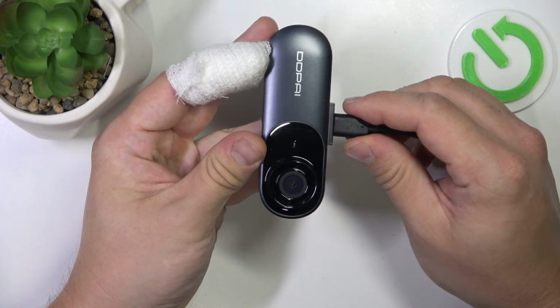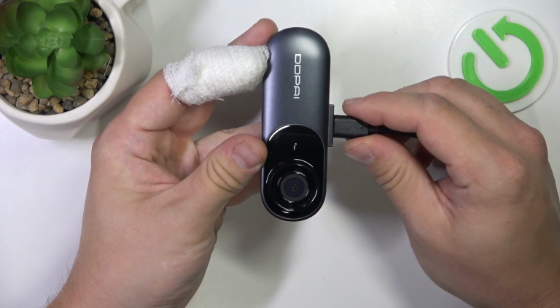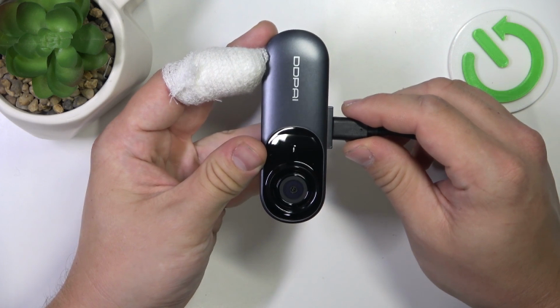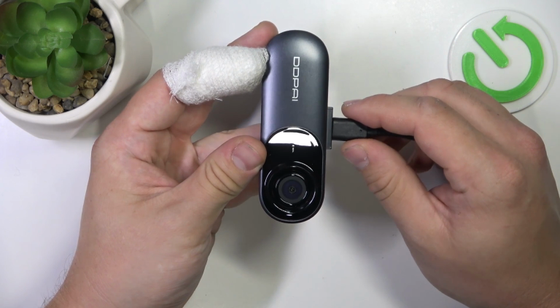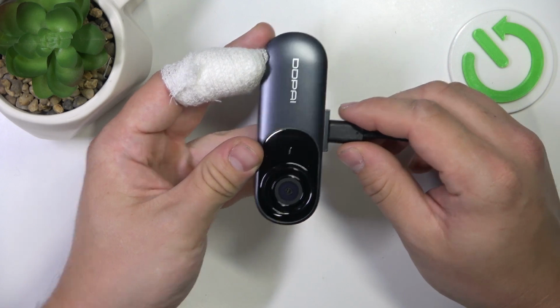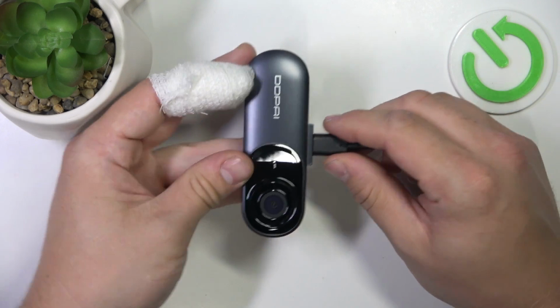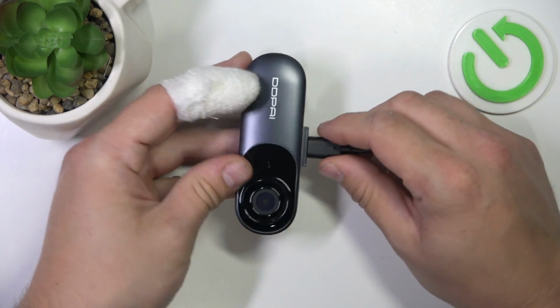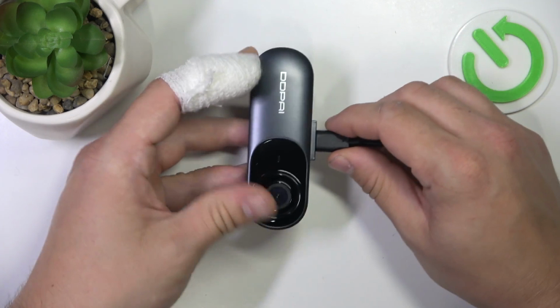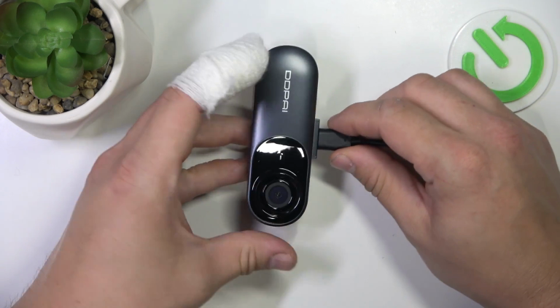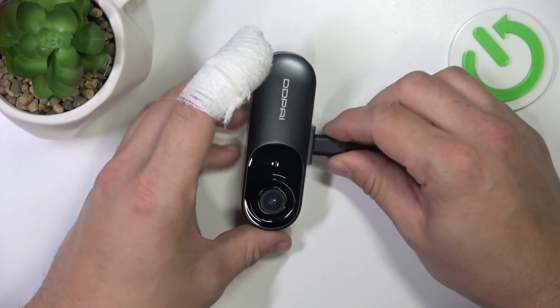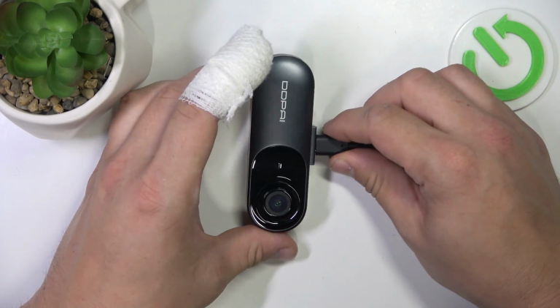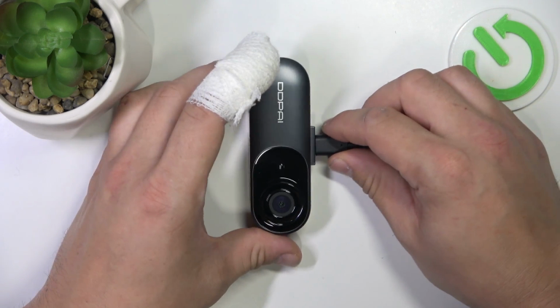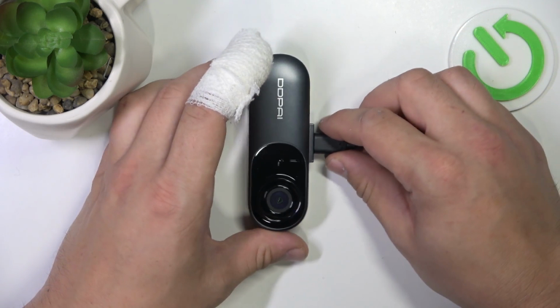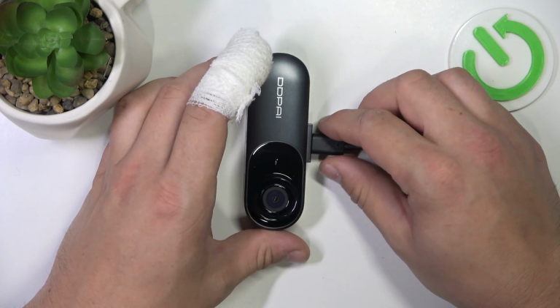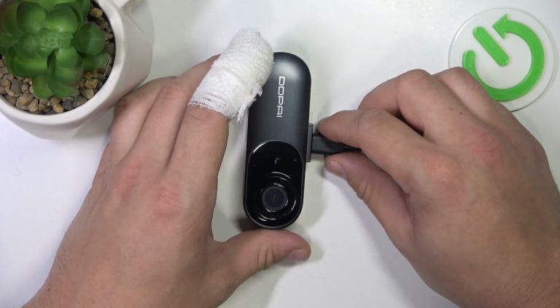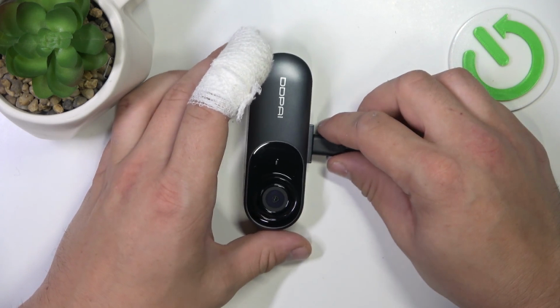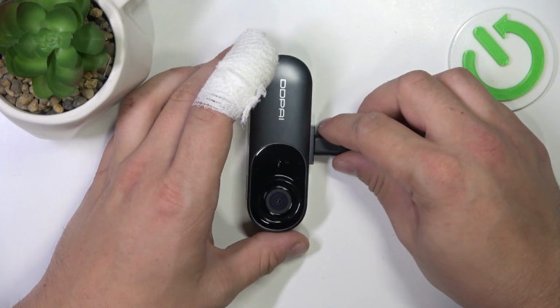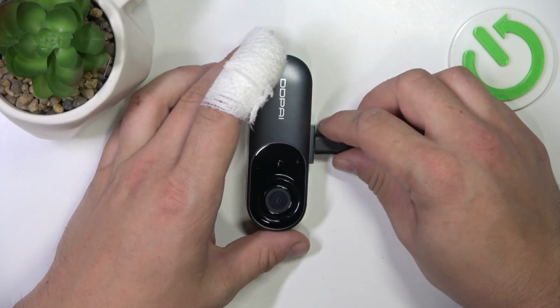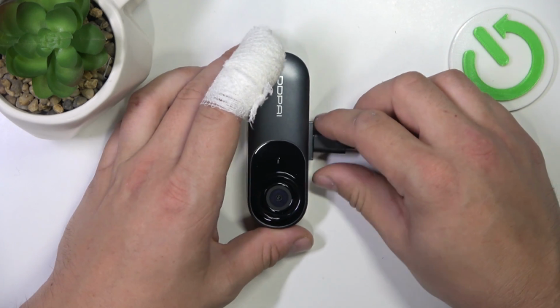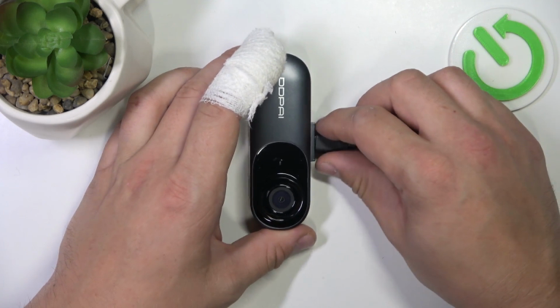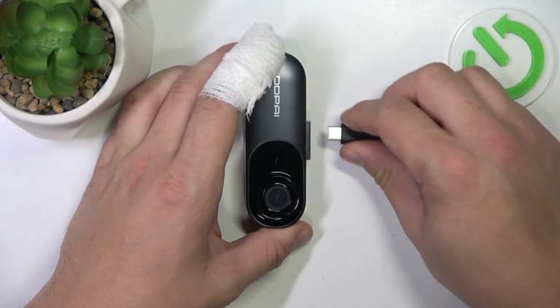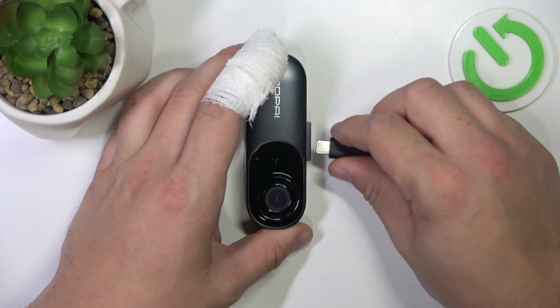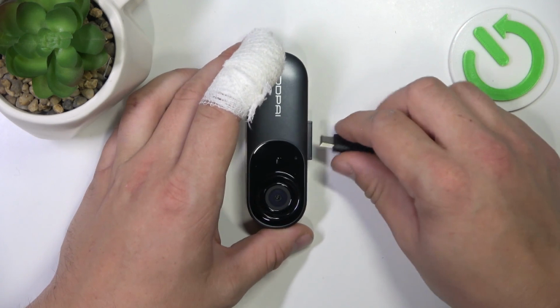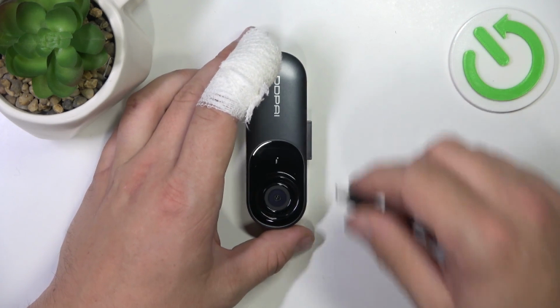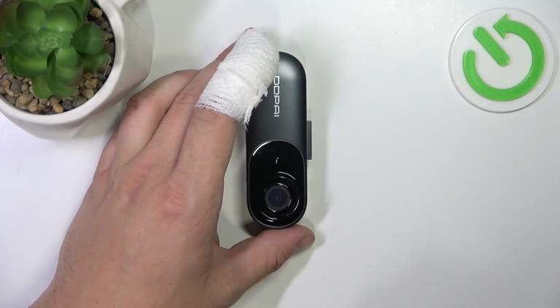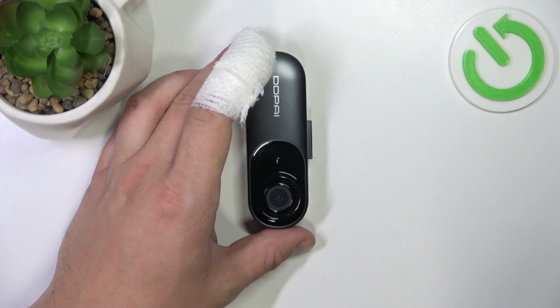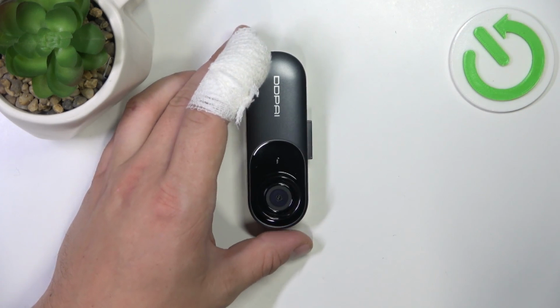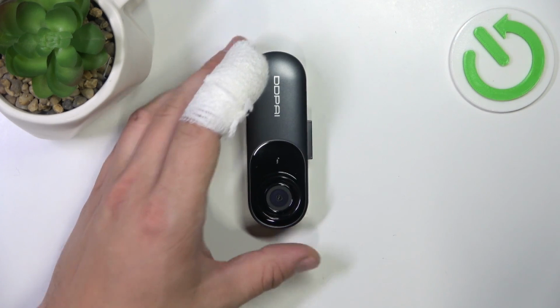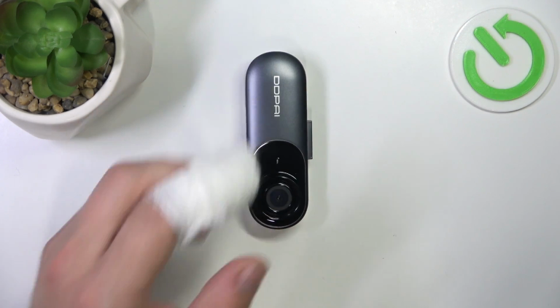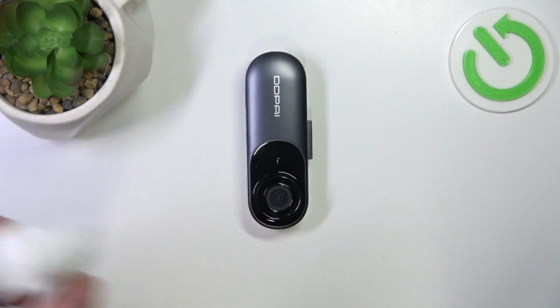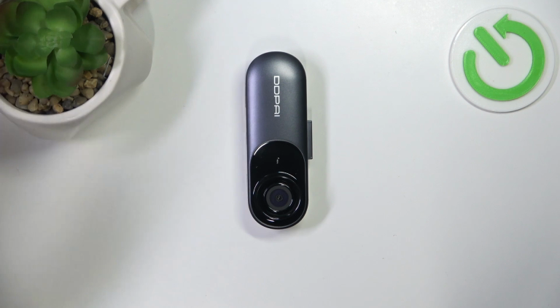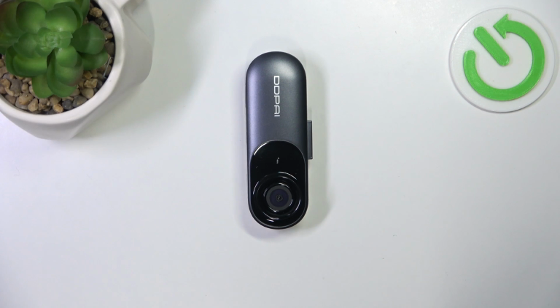And that's it. To turn it off, turn off your car or unplug the power source.